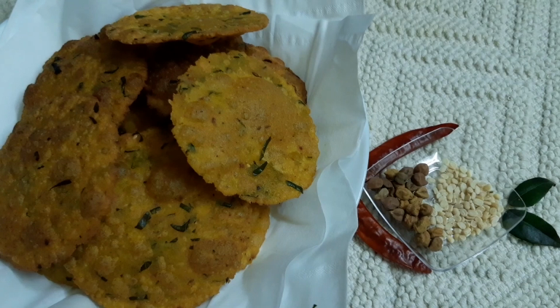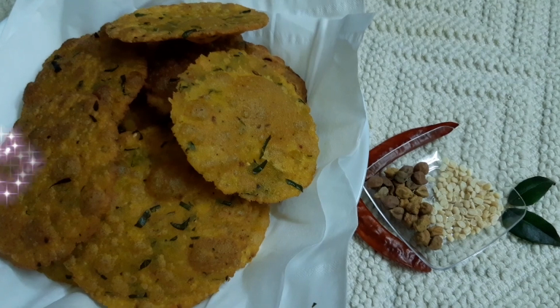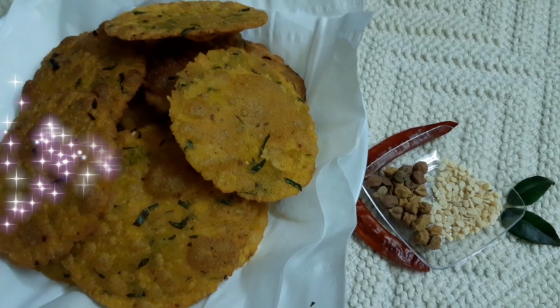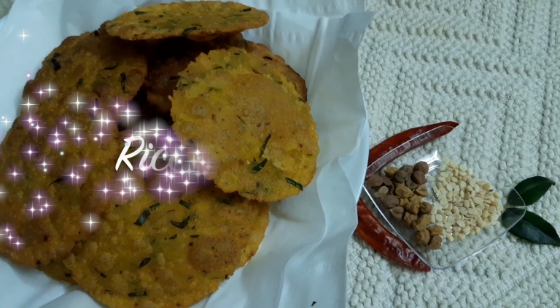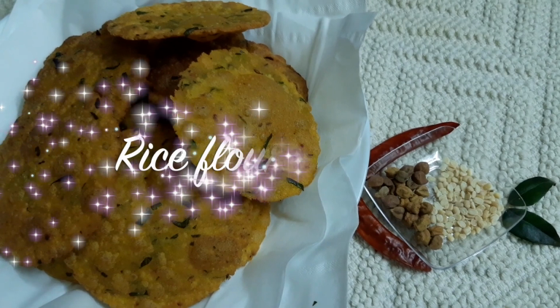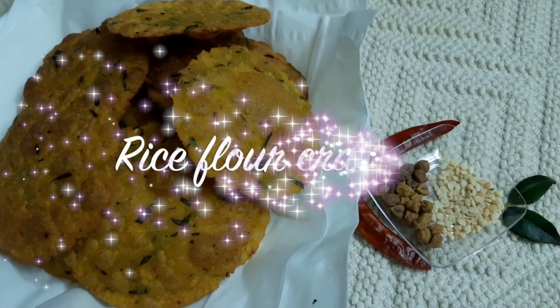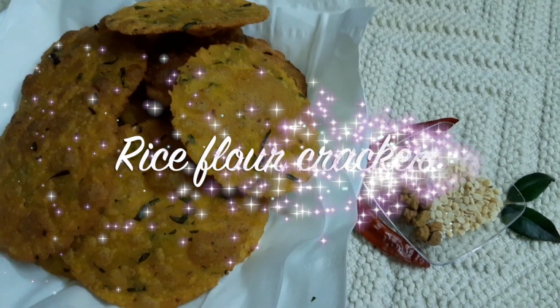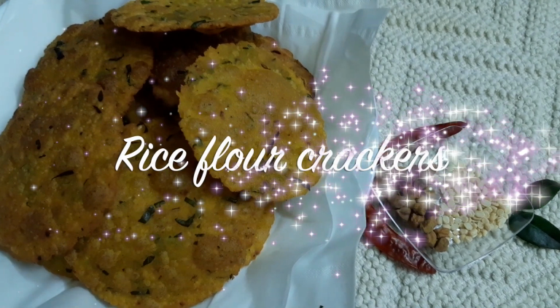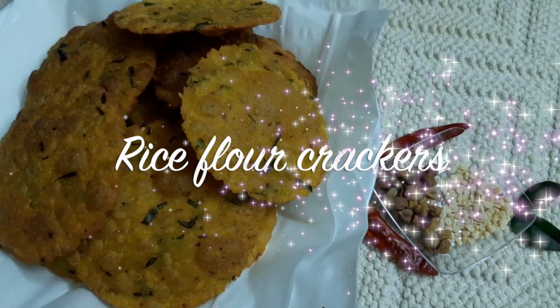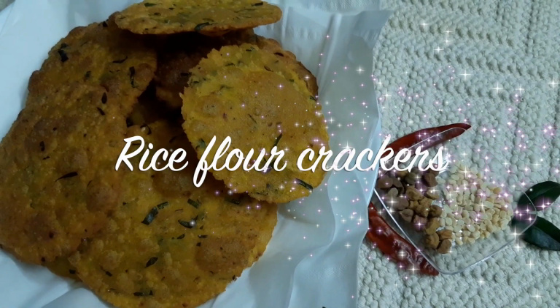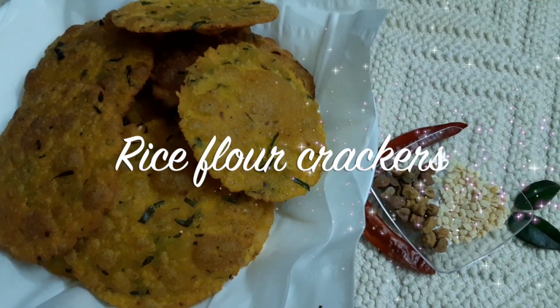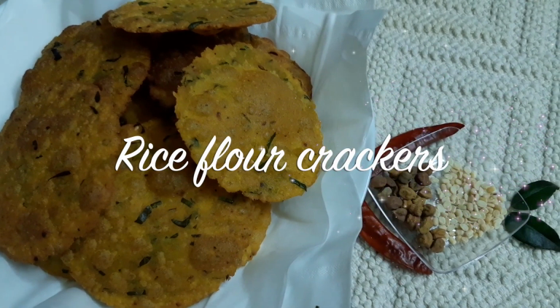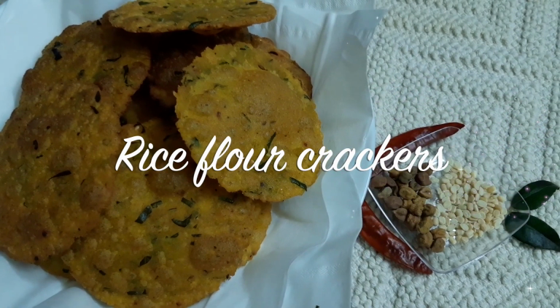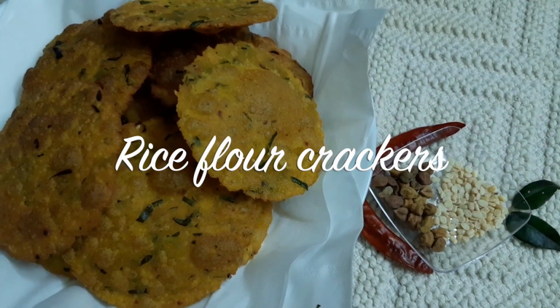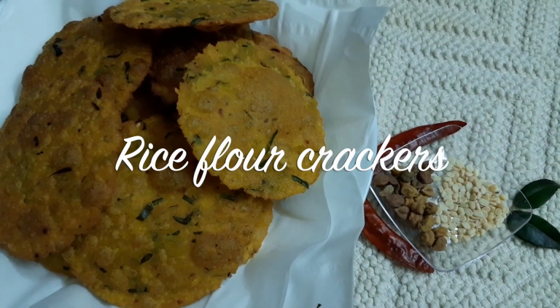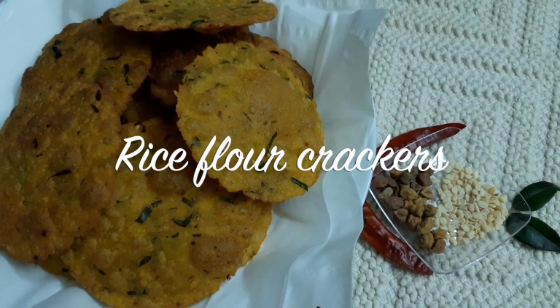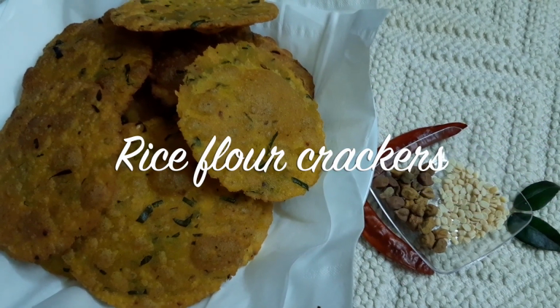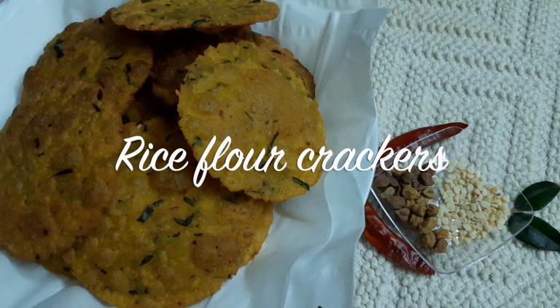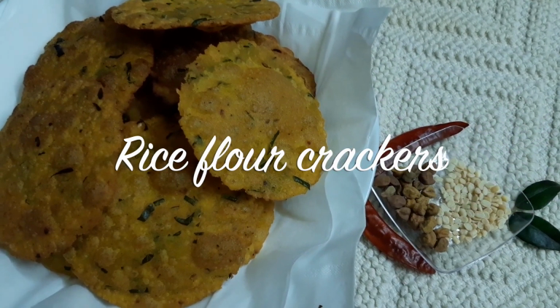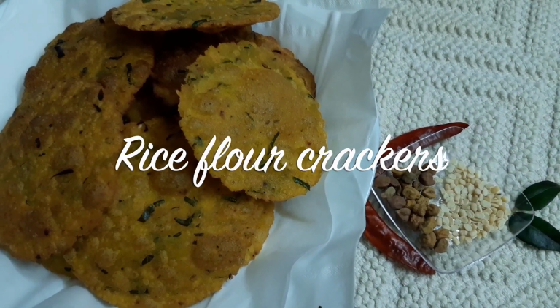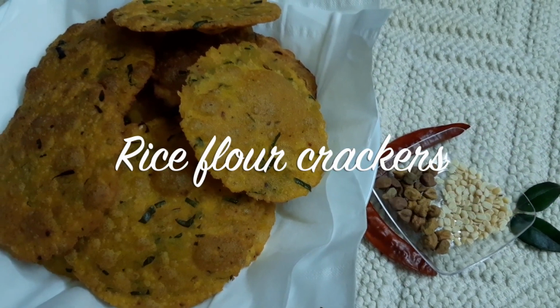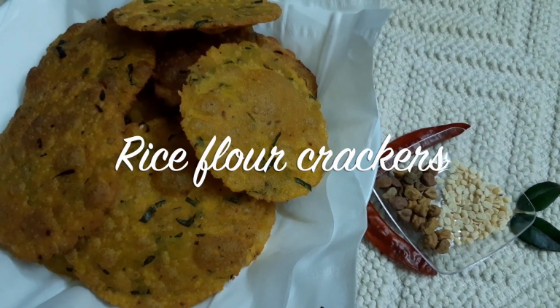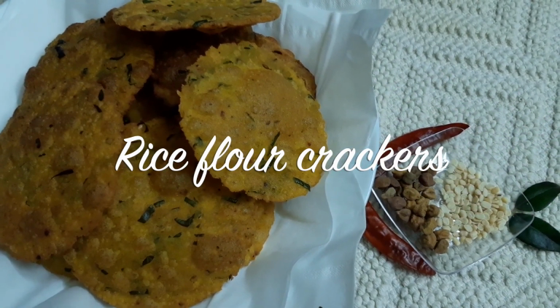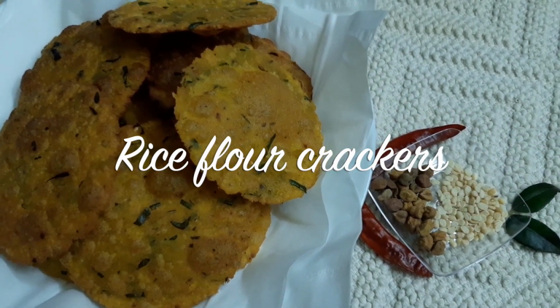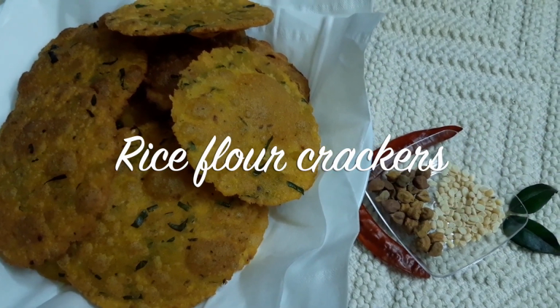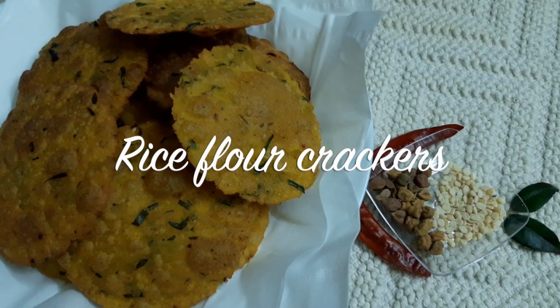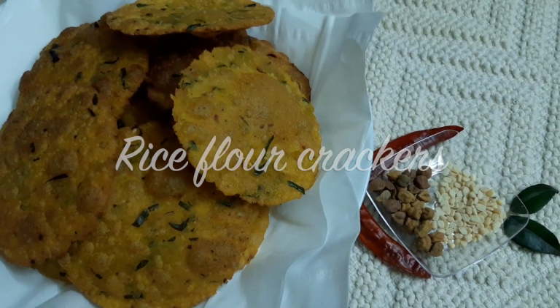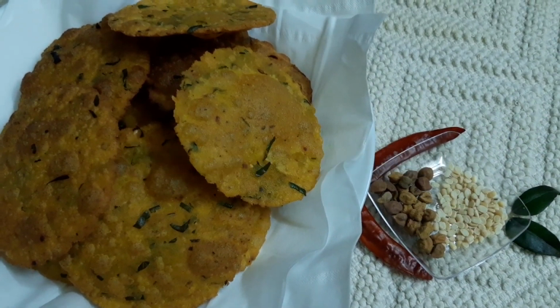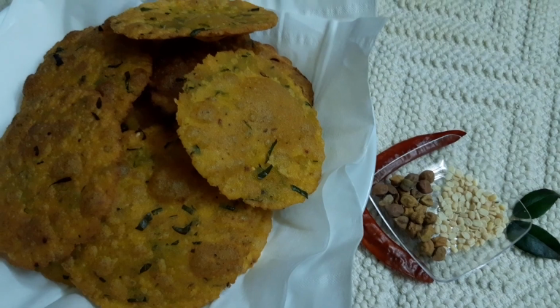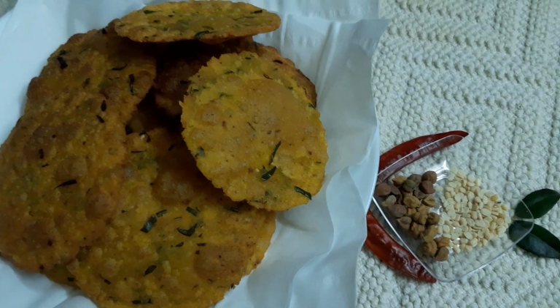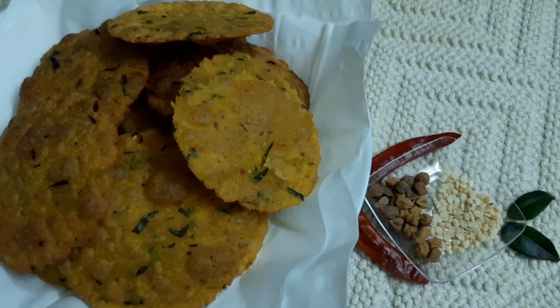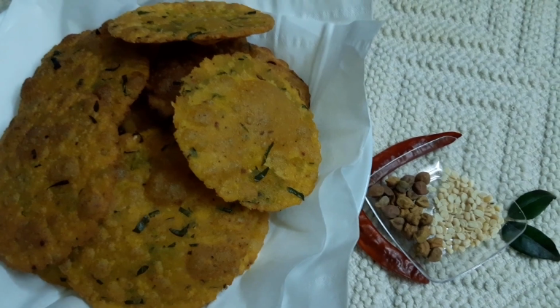Hi friends! Rice flour crackers — and now we are going to eat this. It's crunchy.